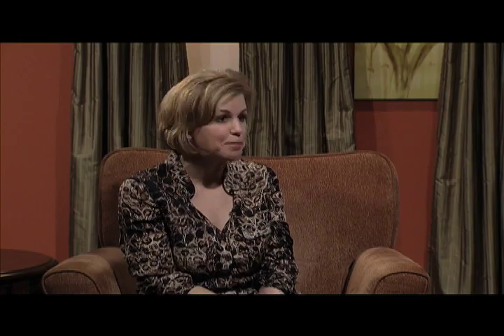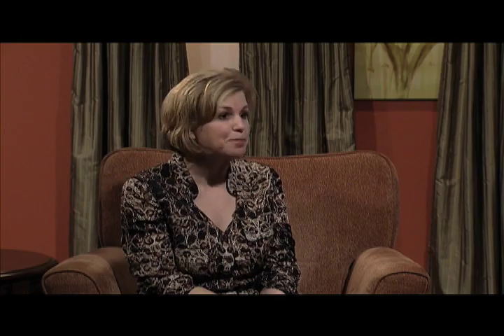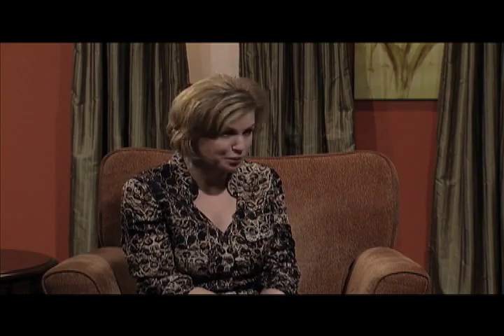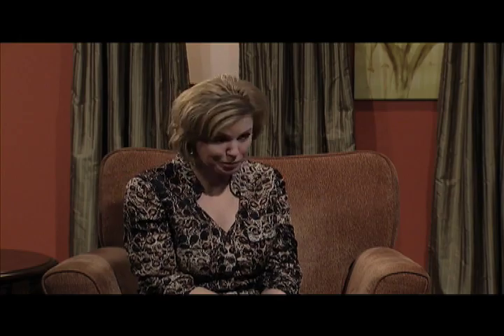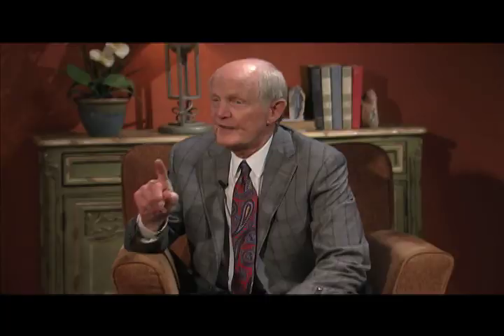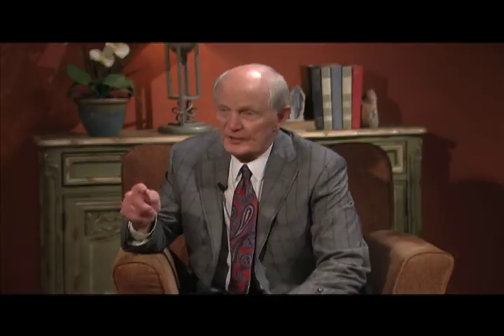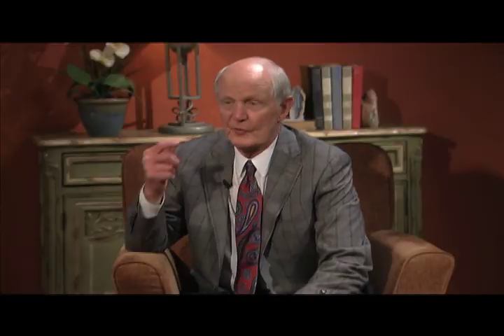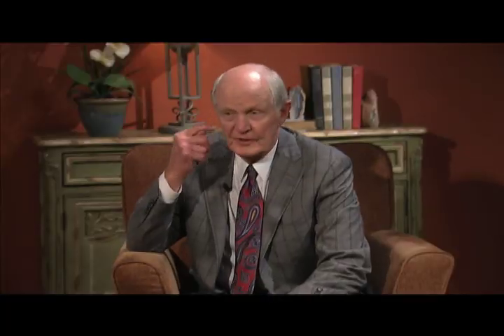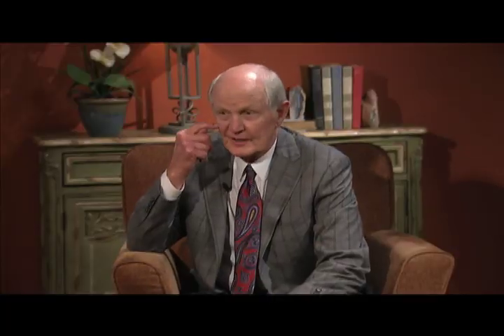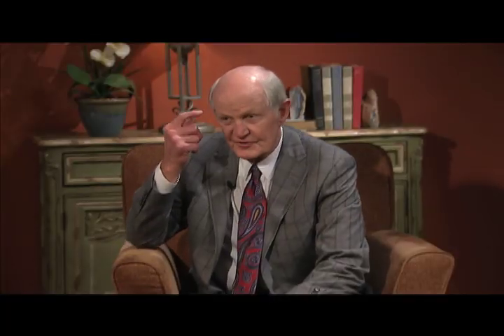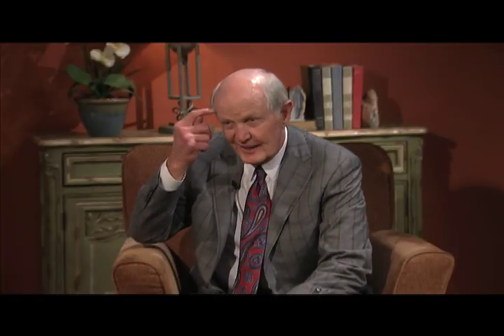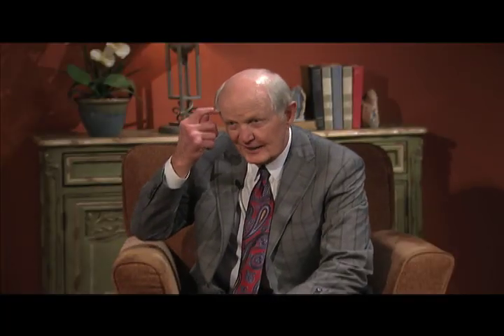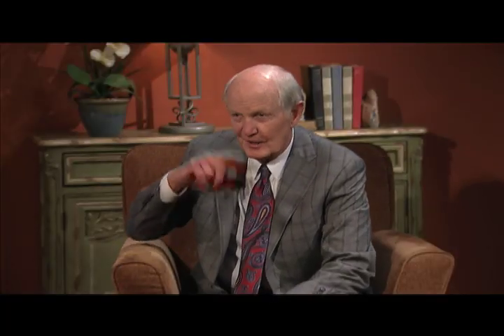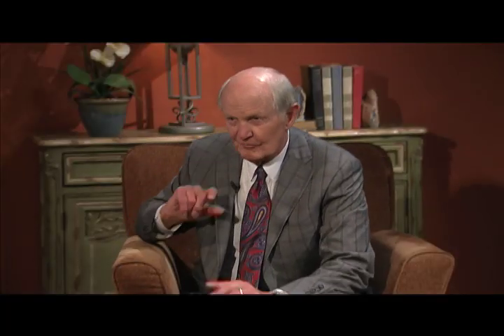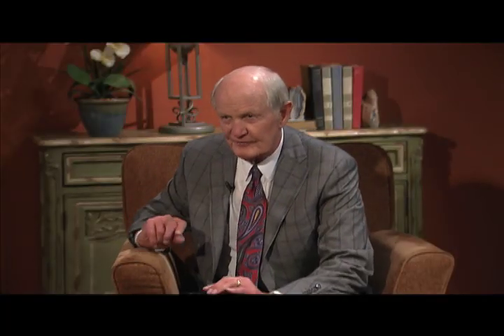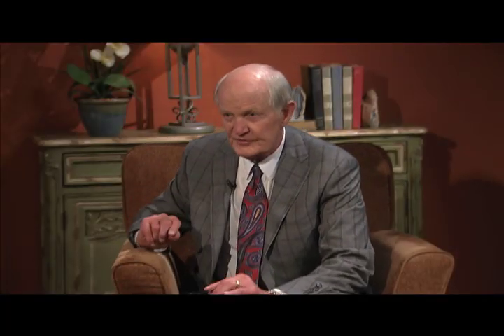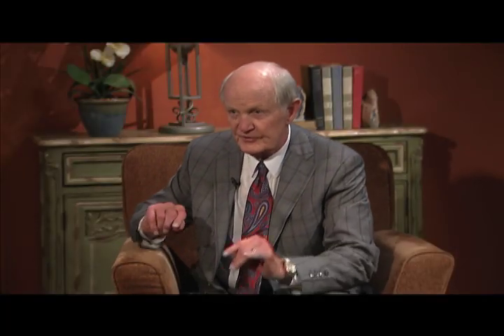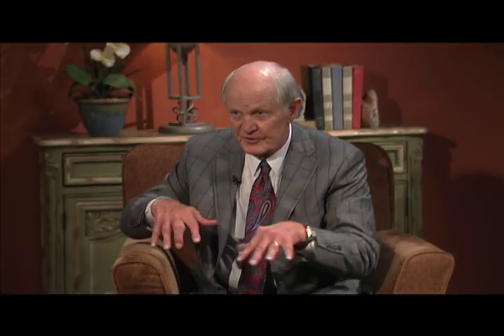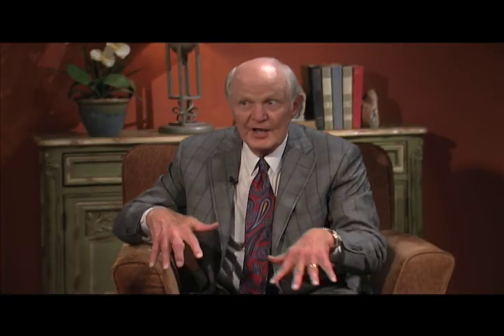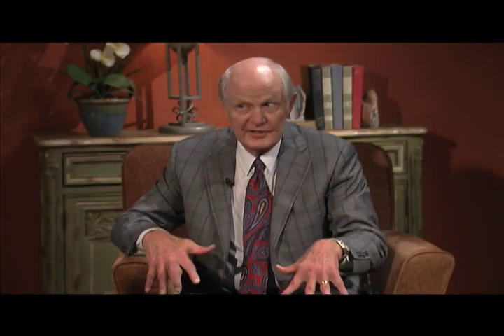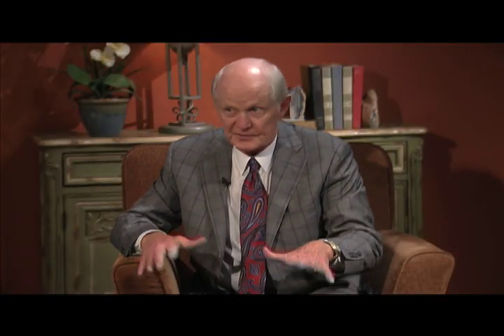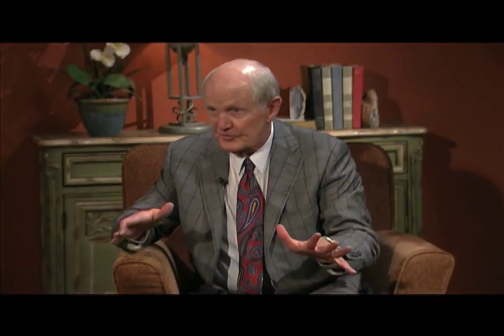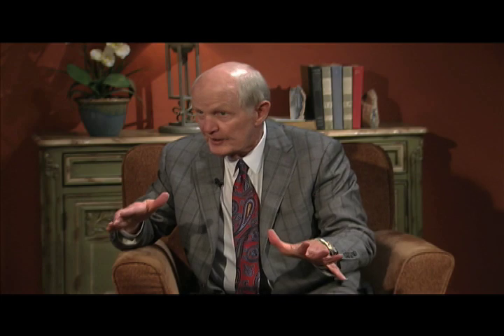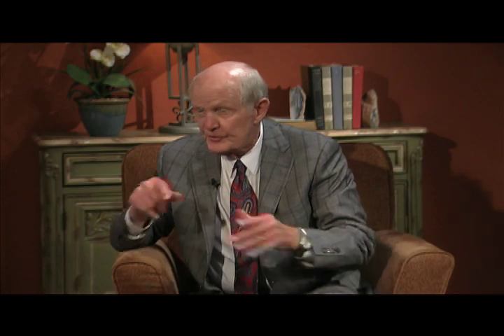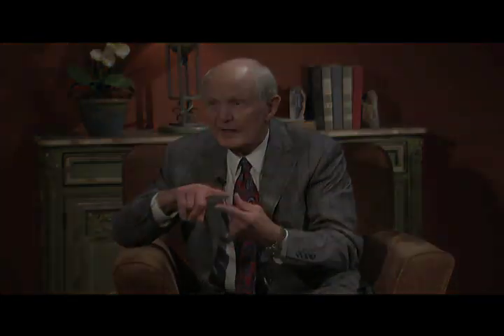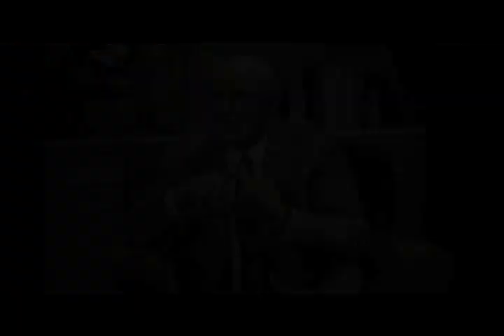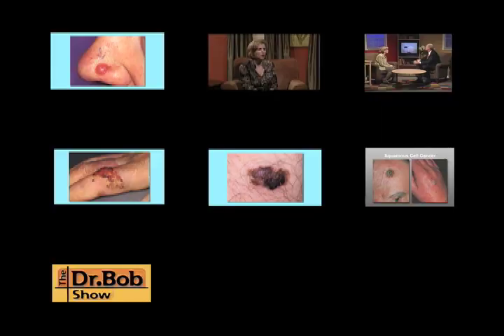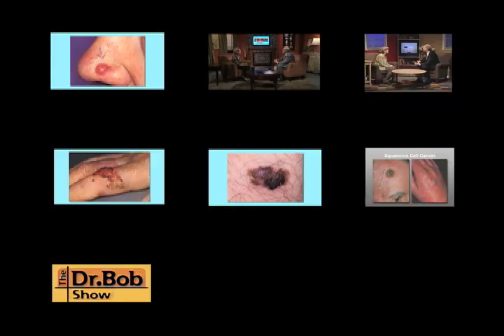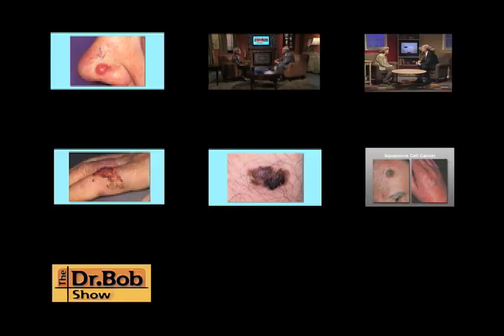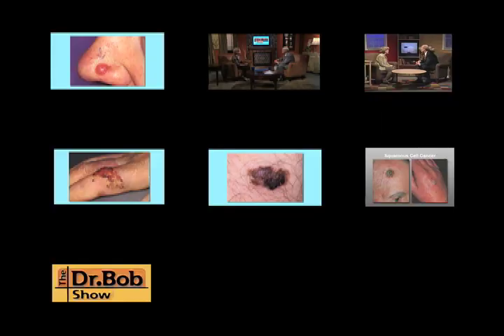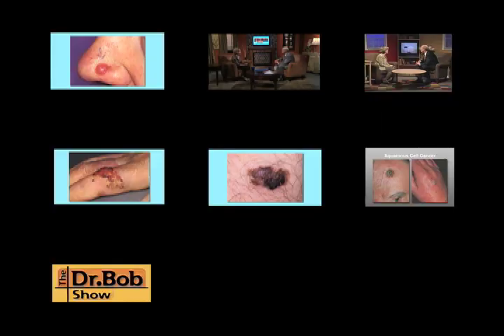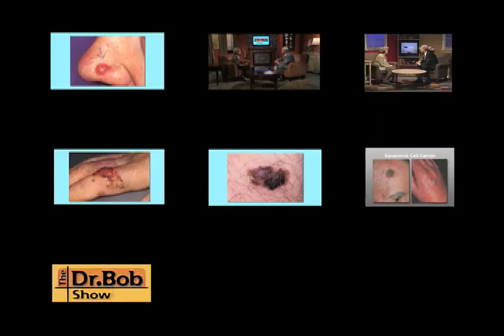Most people say their skin looks tremendously smoother and brighter and healthier after a treatment. So that's an important thing to look for — these little scaly, rough lesions on sun-exposed areas.